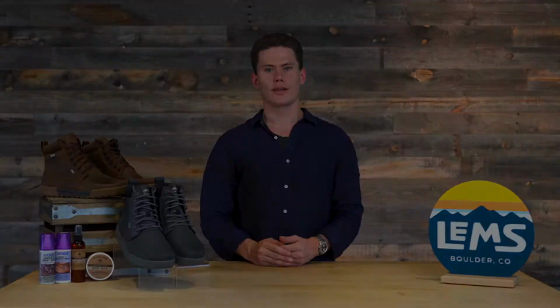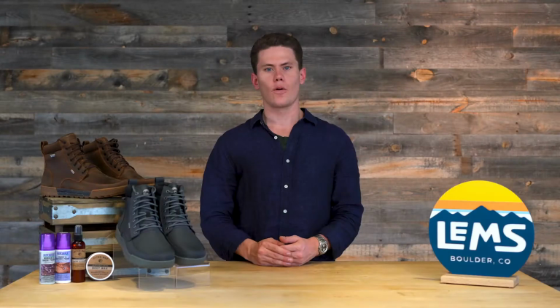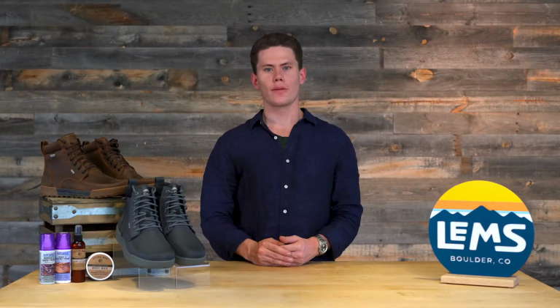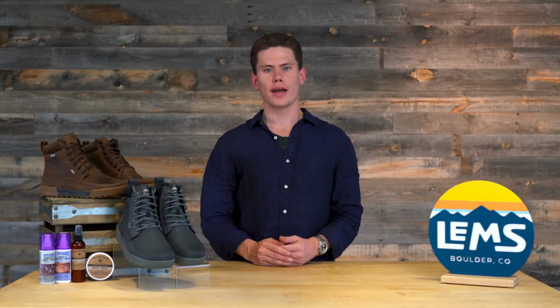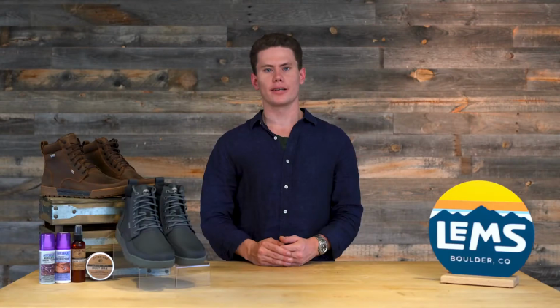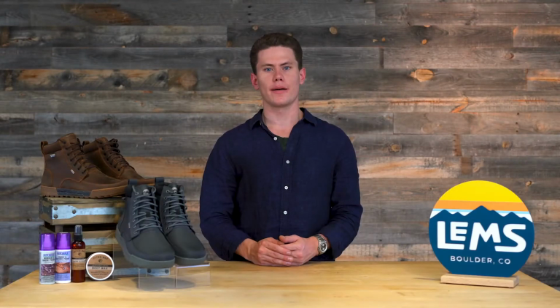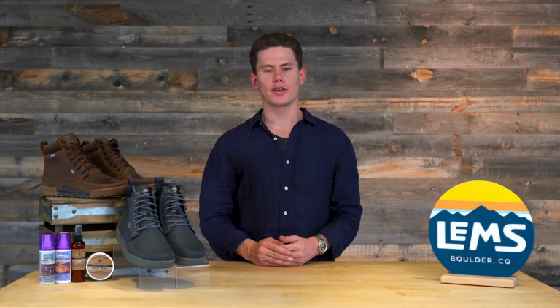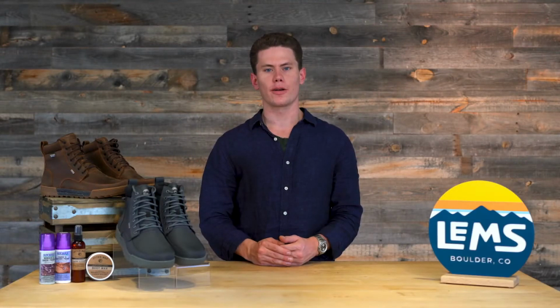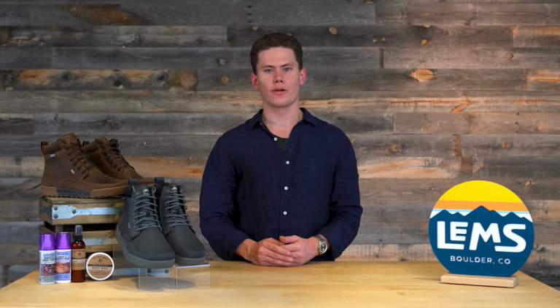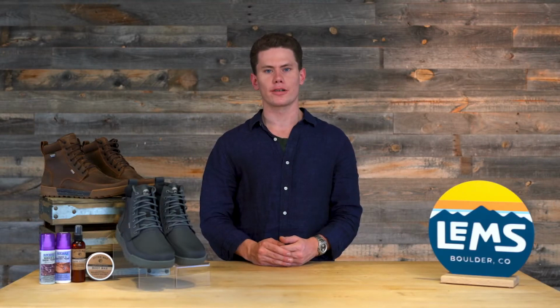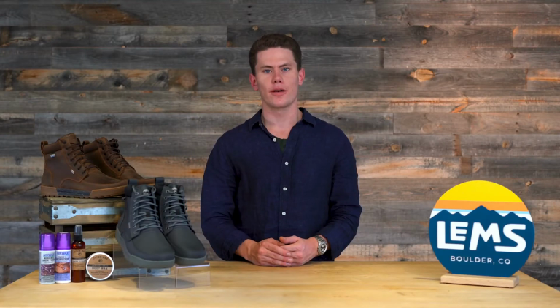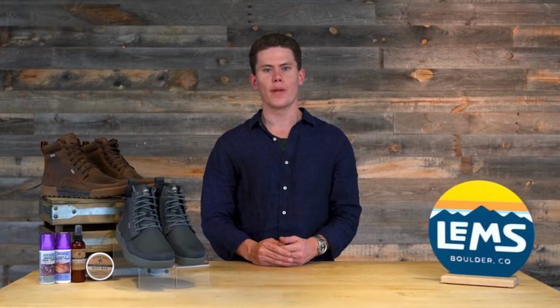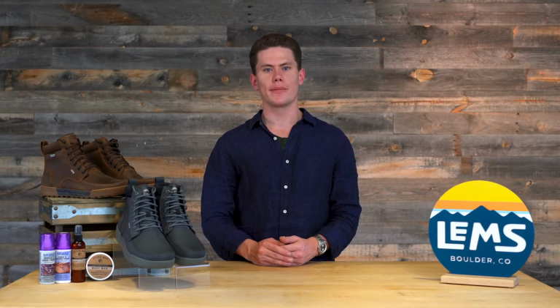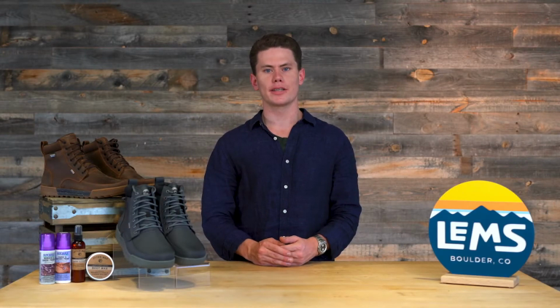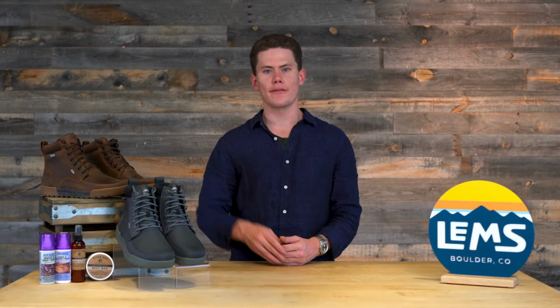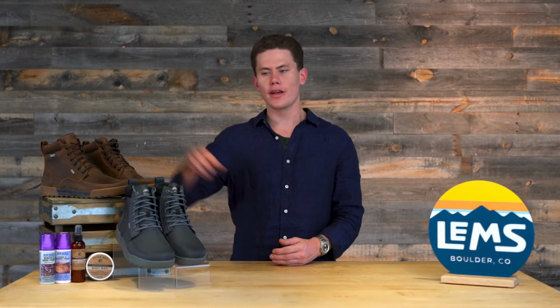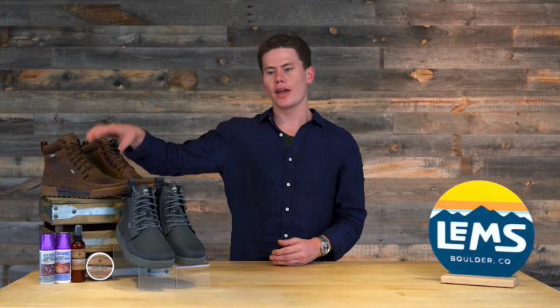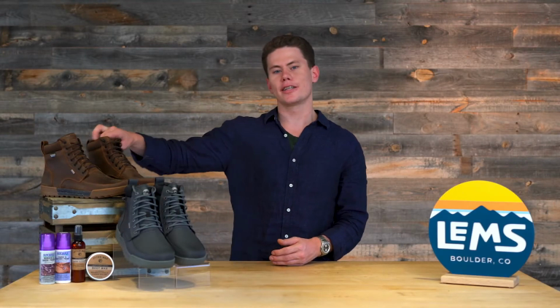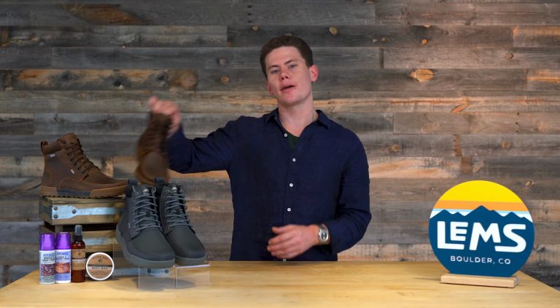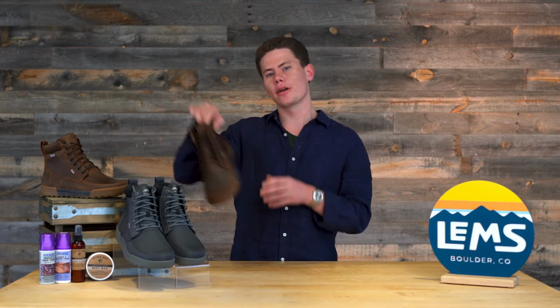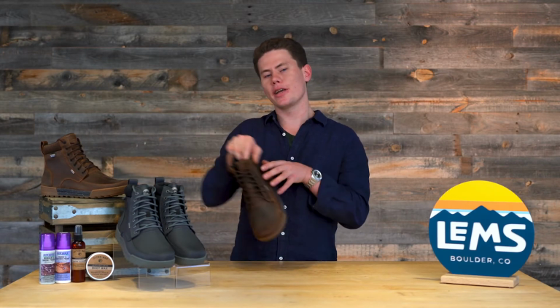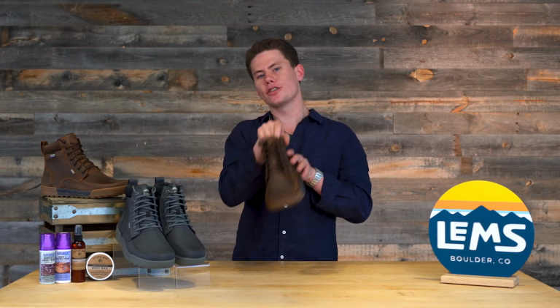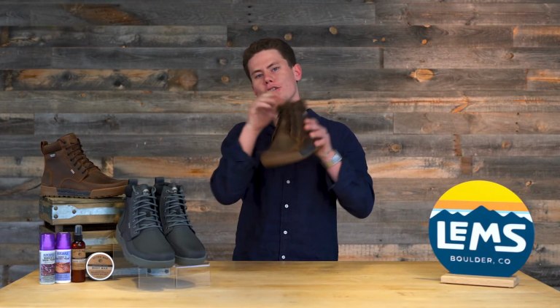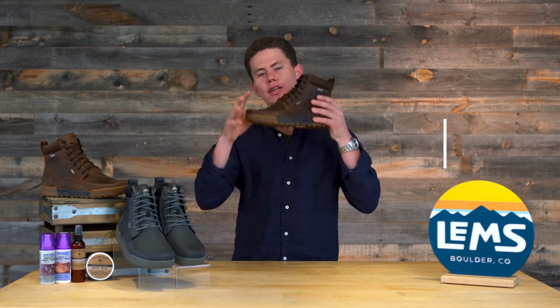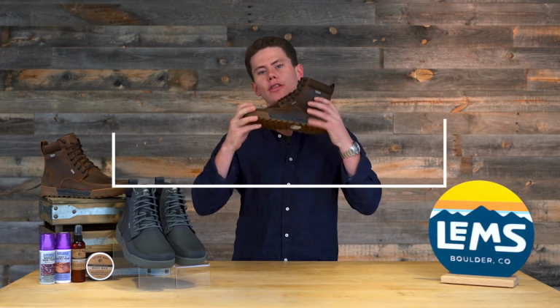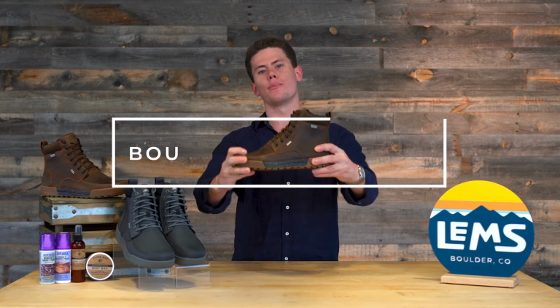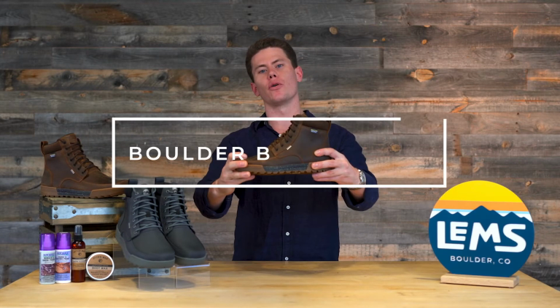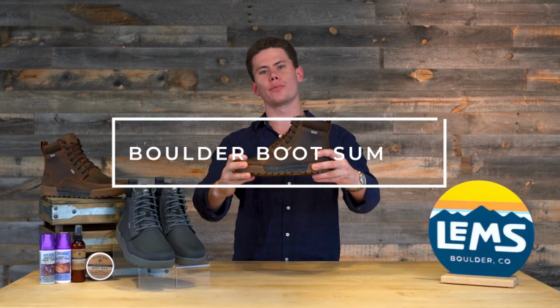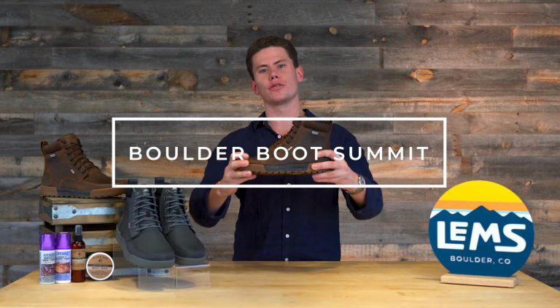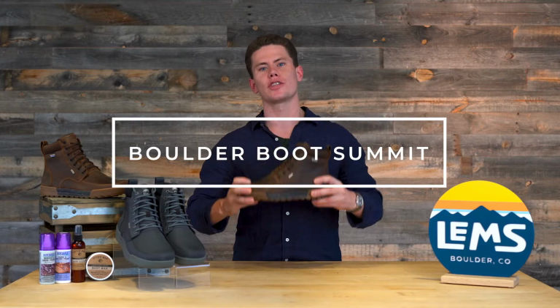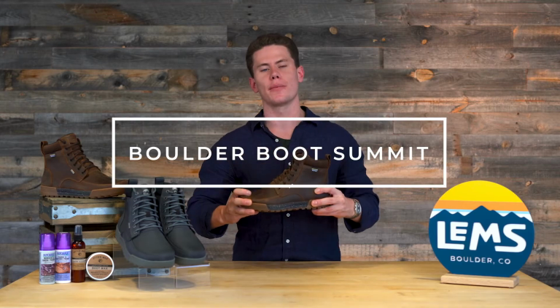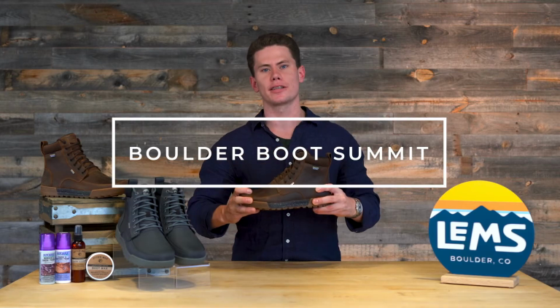Welcome back to LEMS Headquarters. My name is Devin and today we're going to be introducing the Boulder Boots Summits.